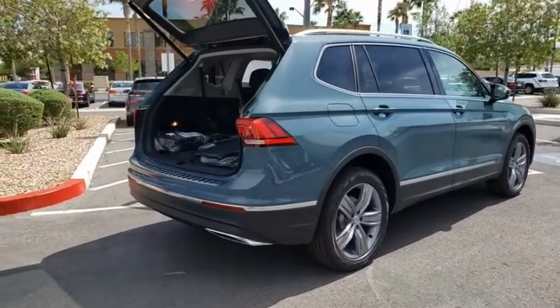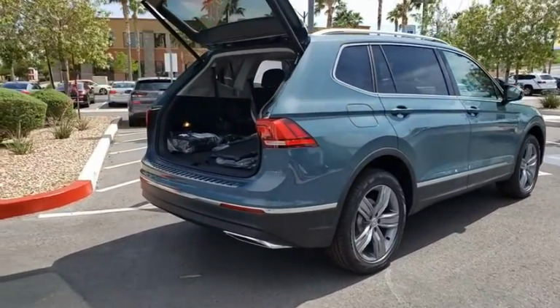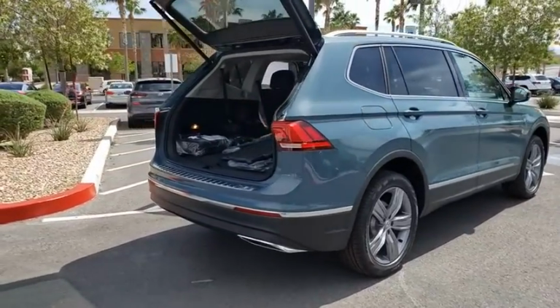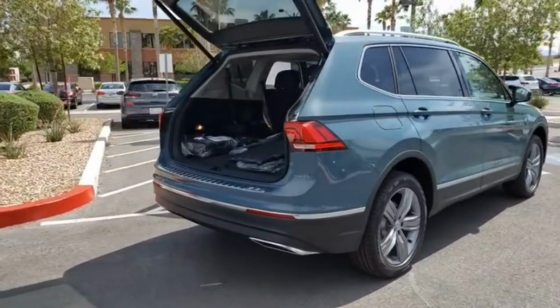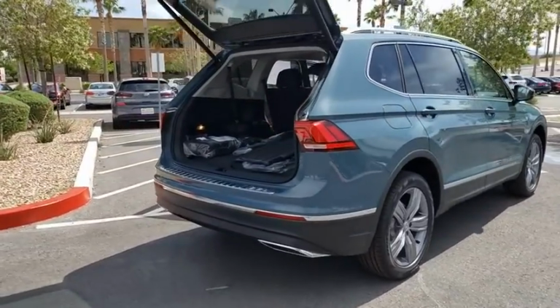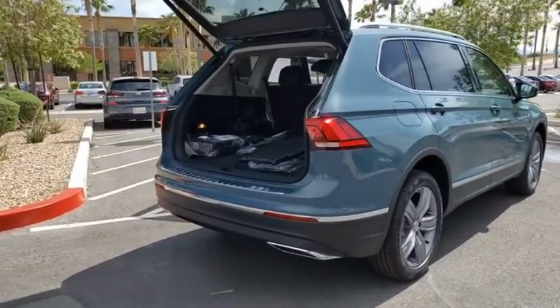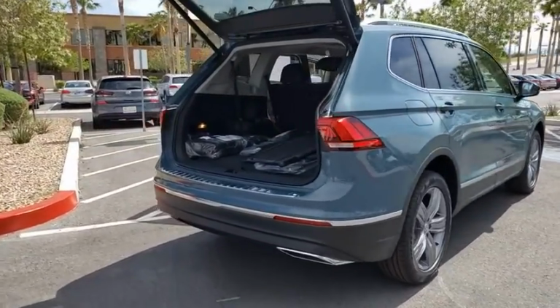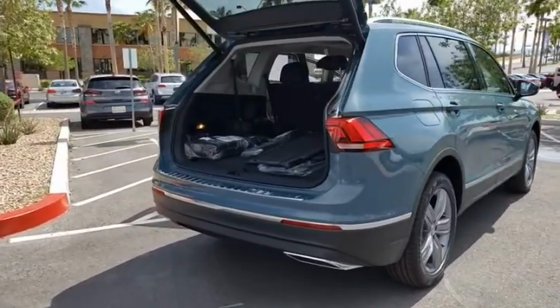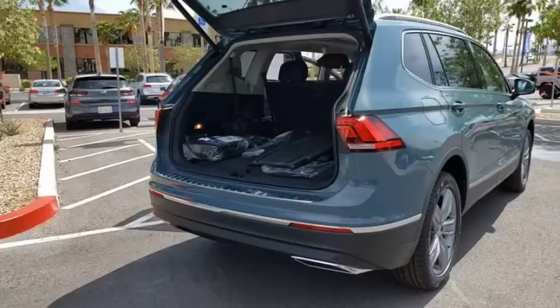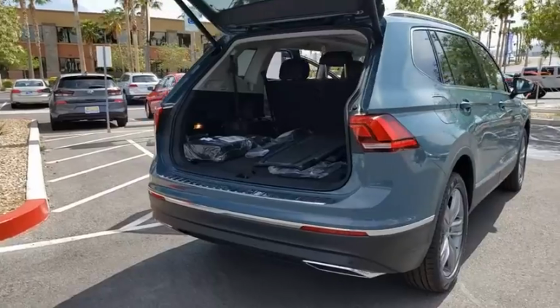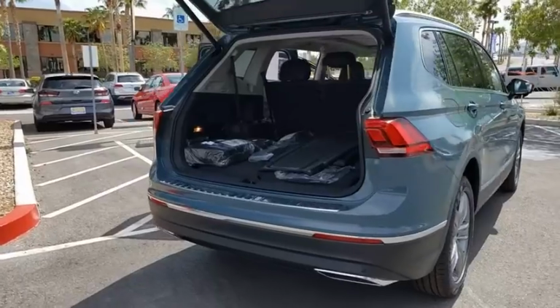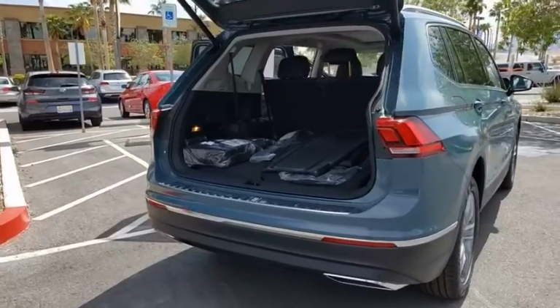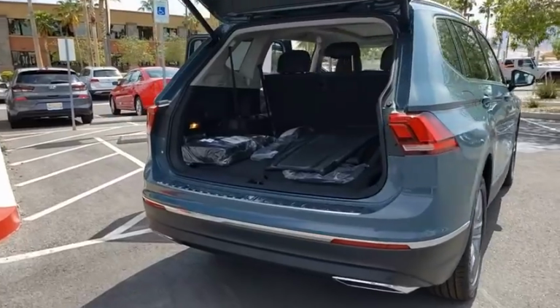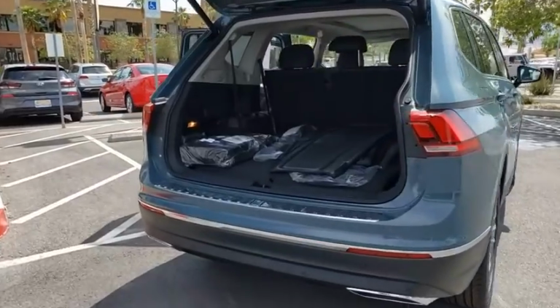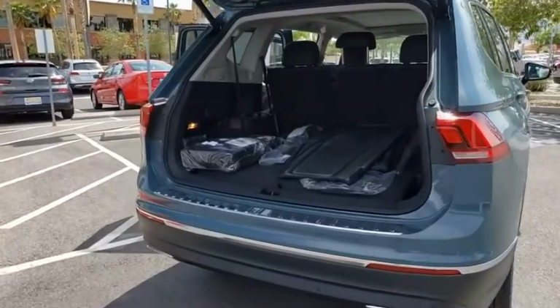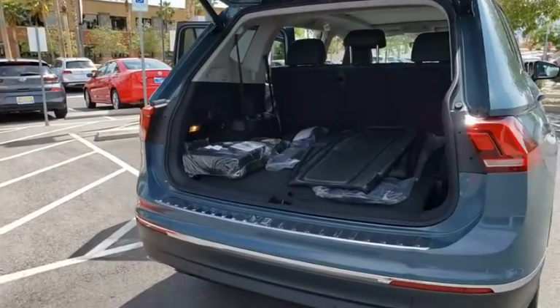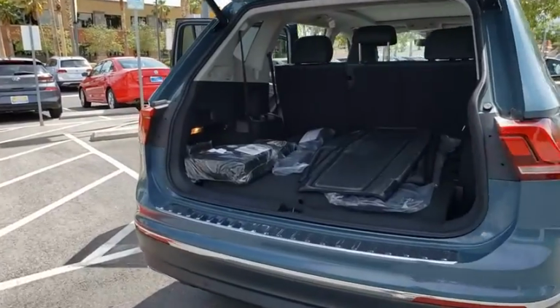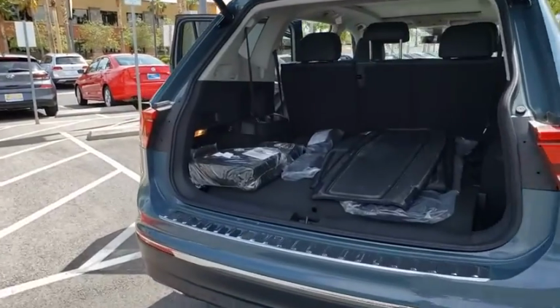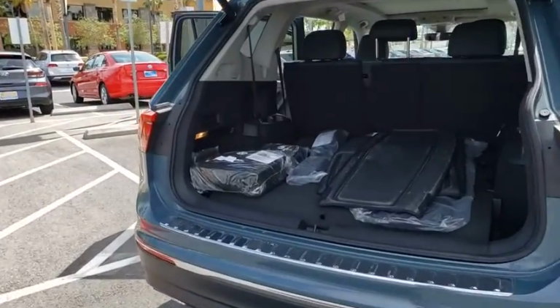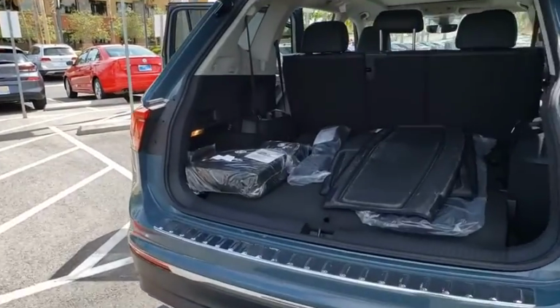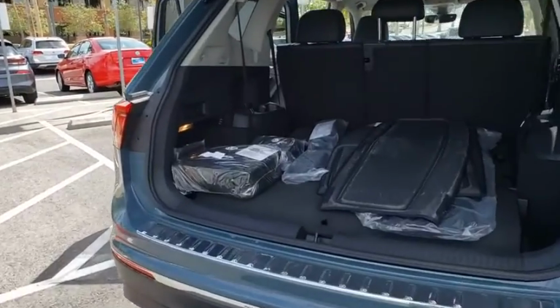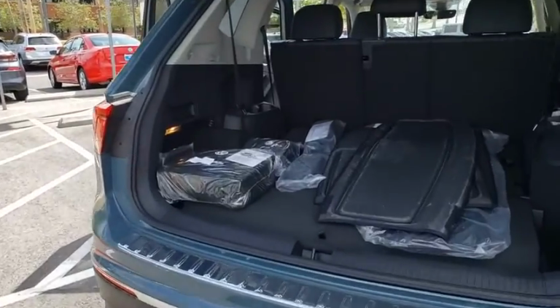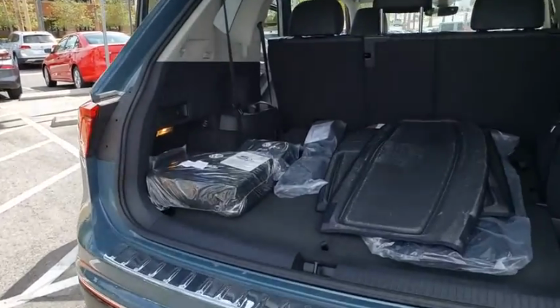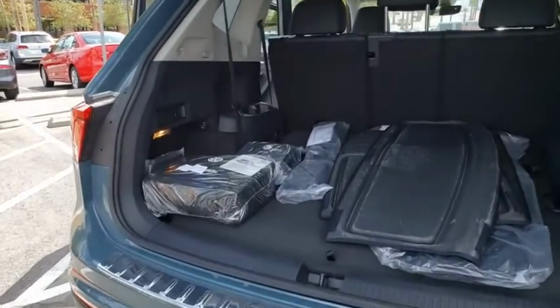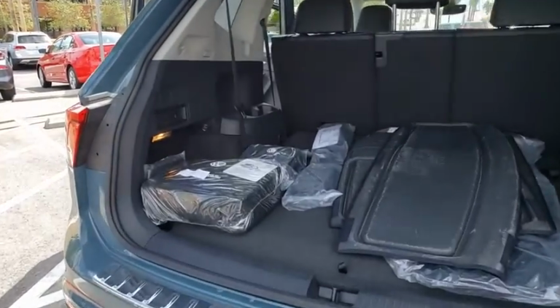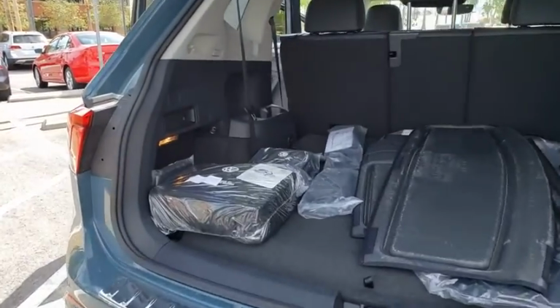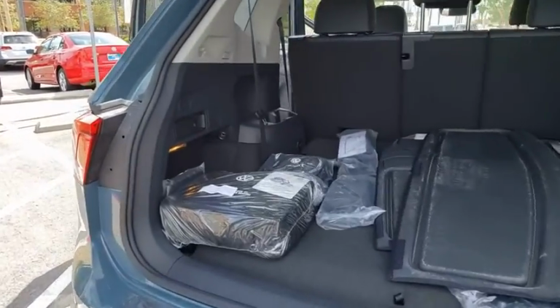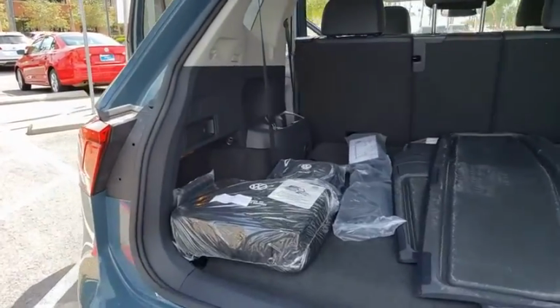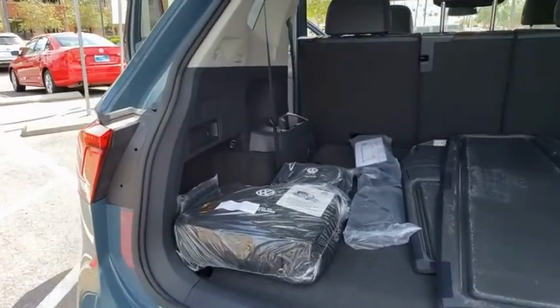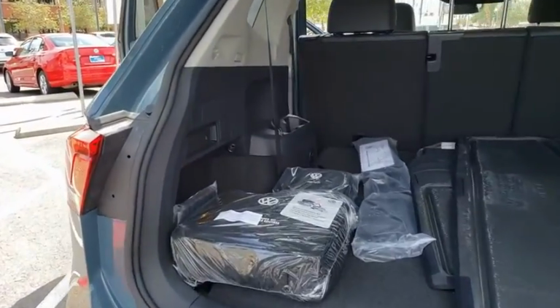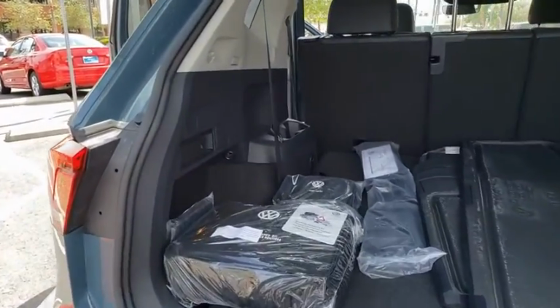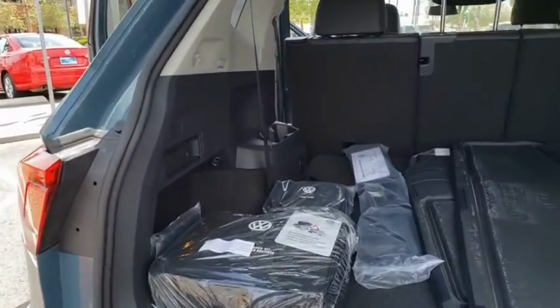Electronic stability control, compass, brake assist, tachometer, panic alarm, power moonroof.